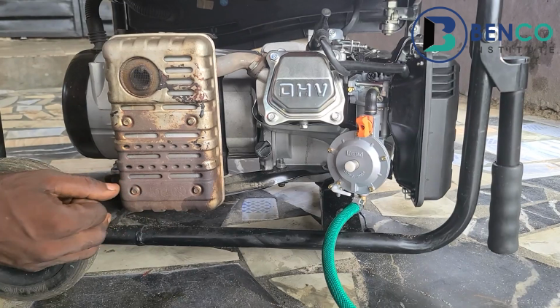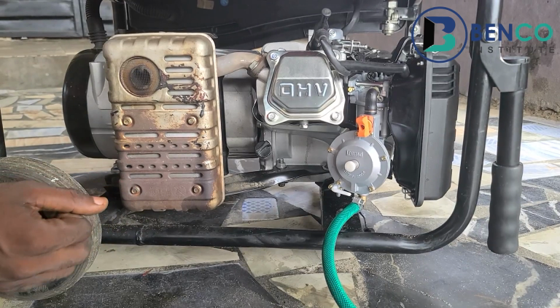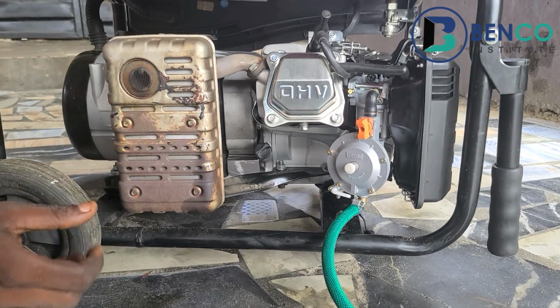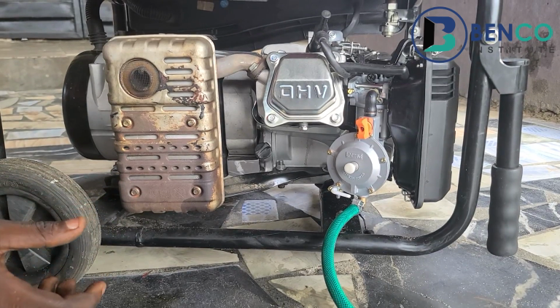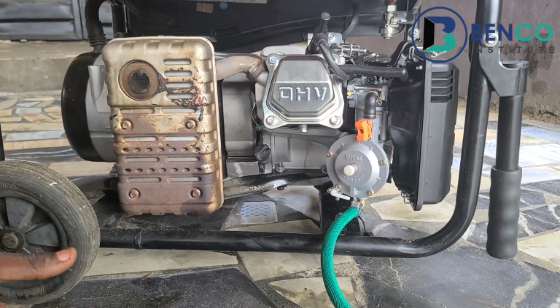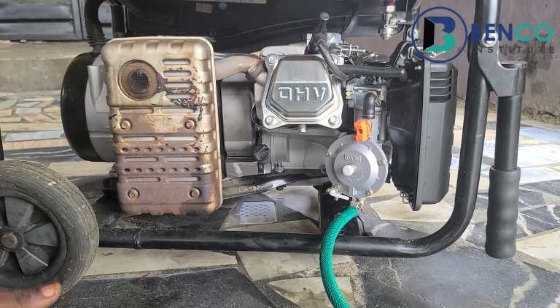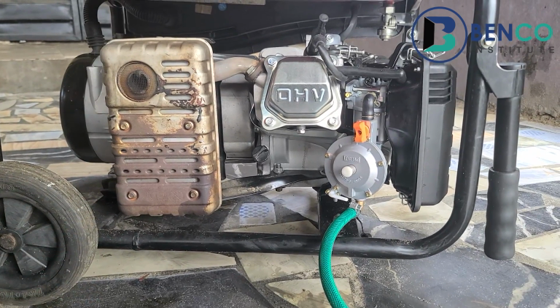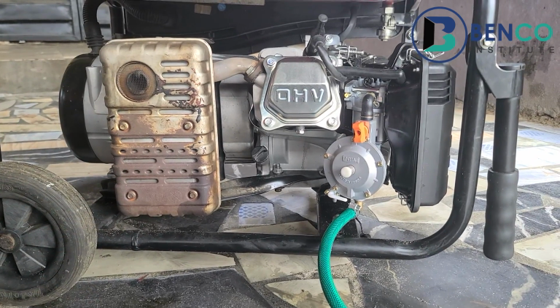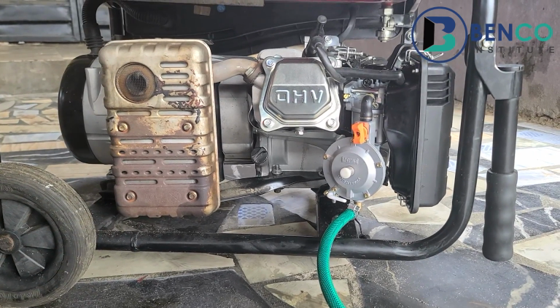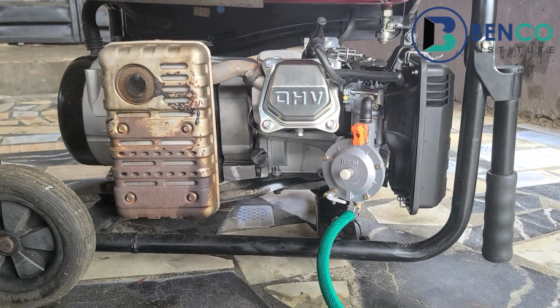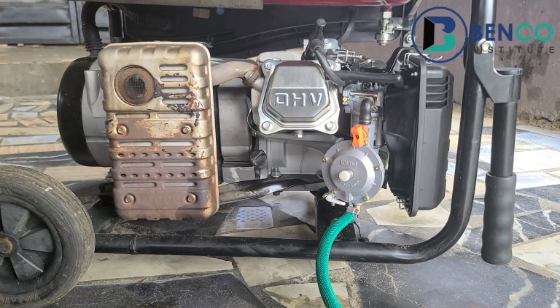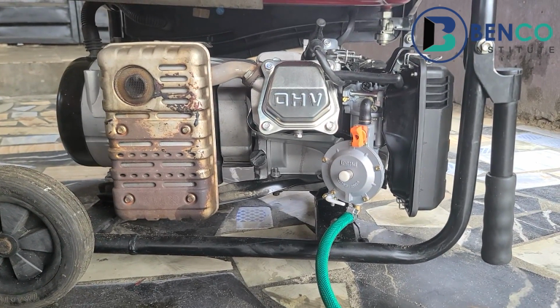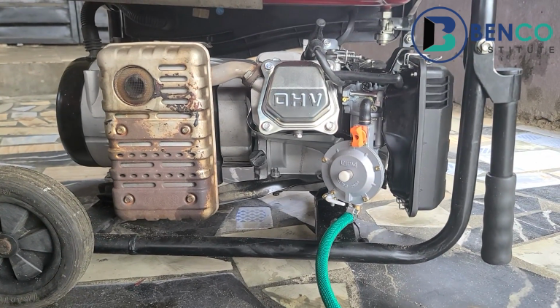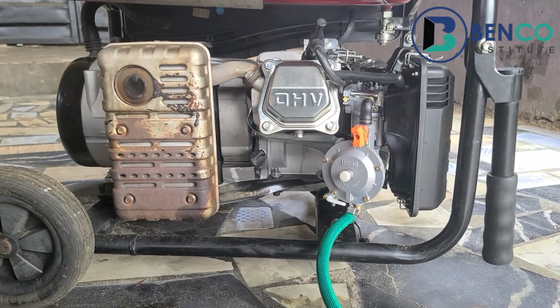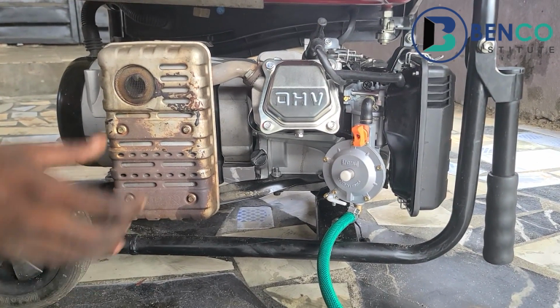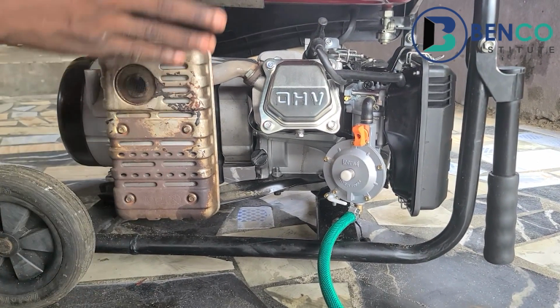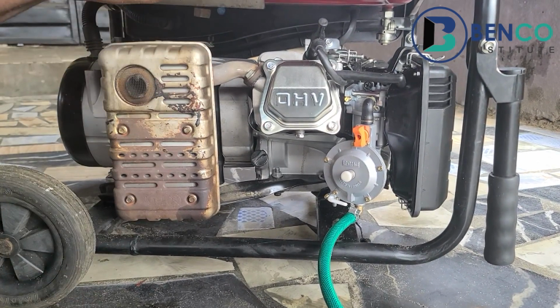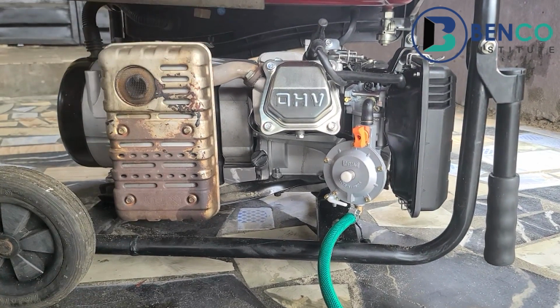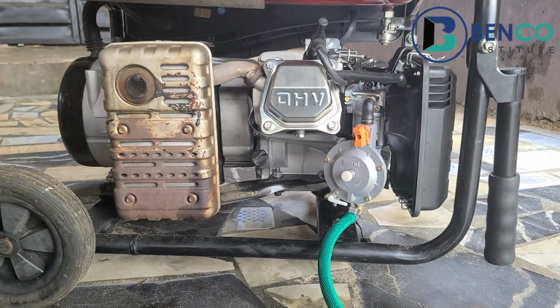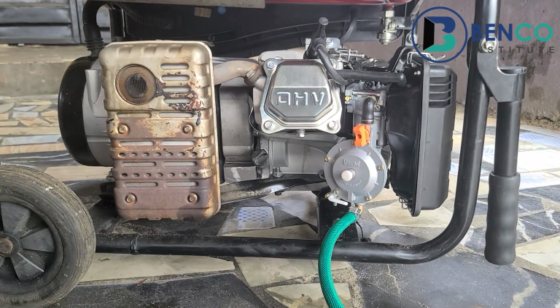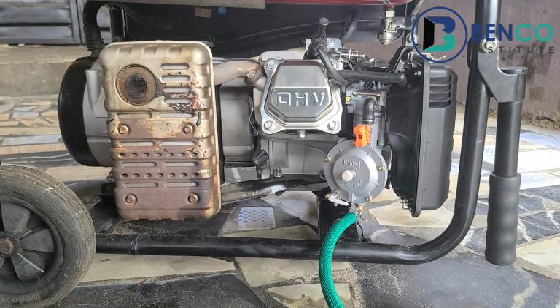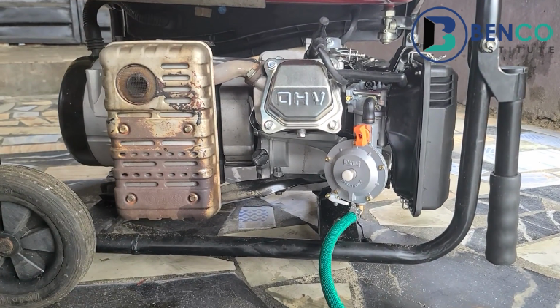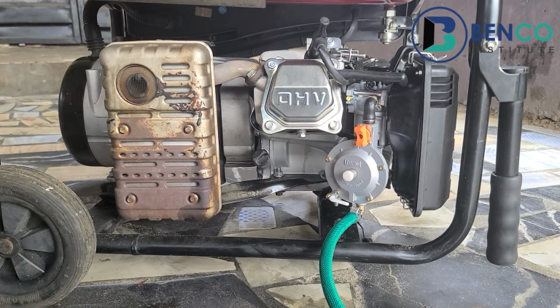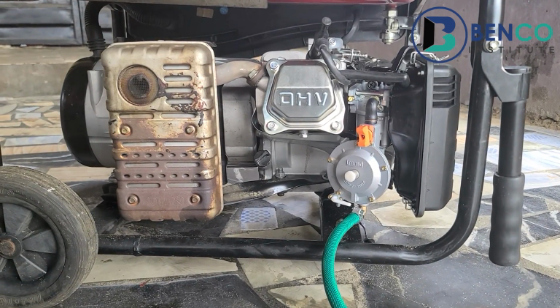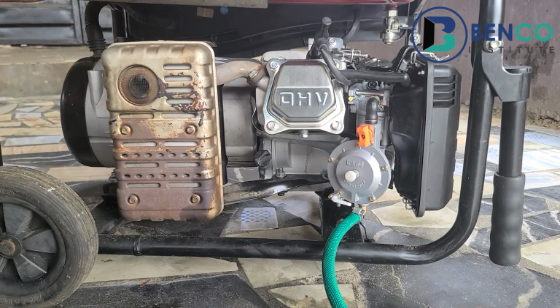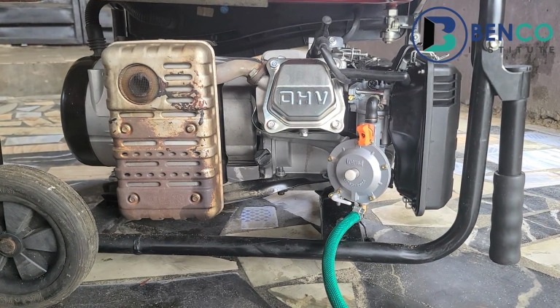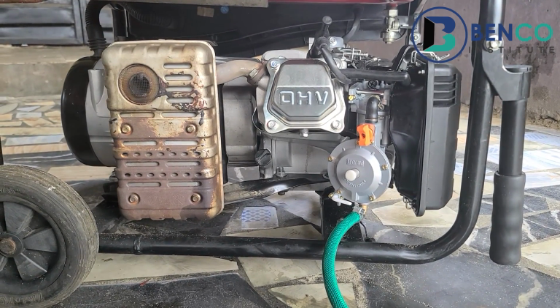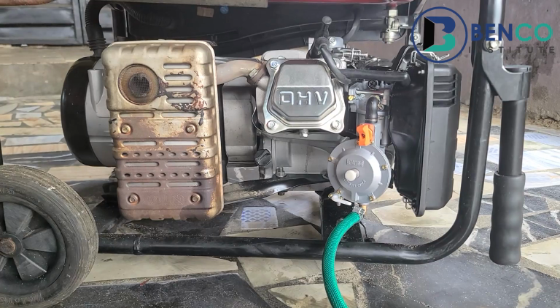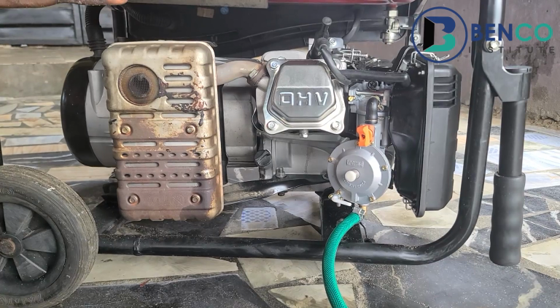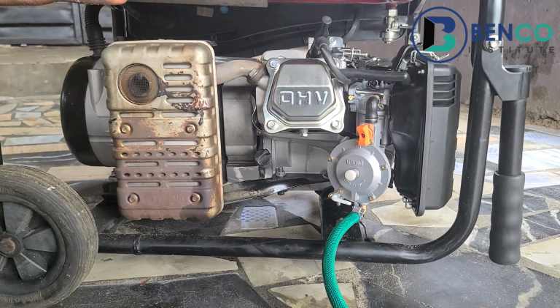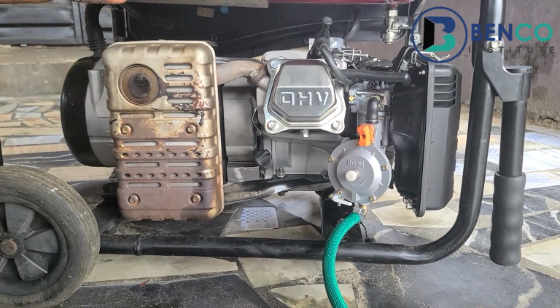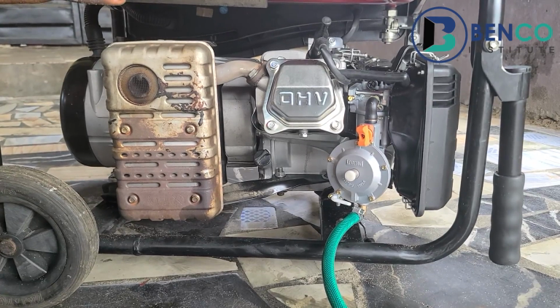You remember I said there's an offer on this generator? Wait till the end — I'm going to offer this generator to someone, so just wait till the end.